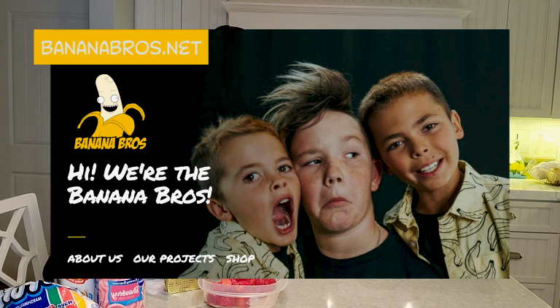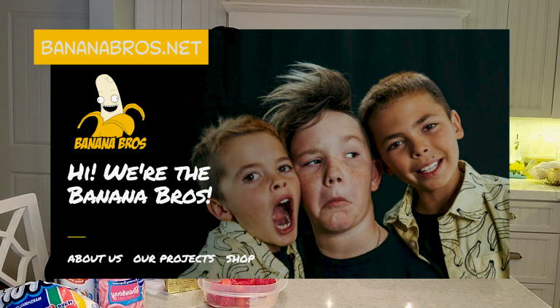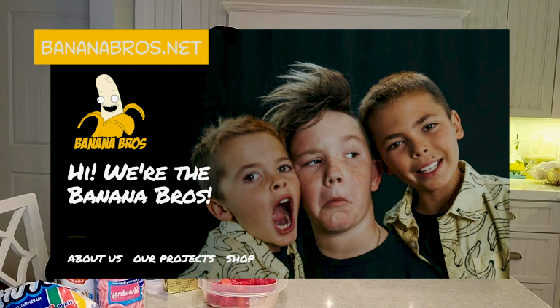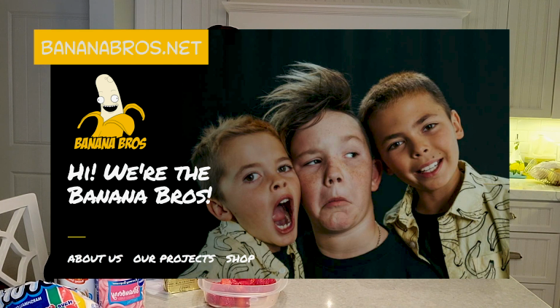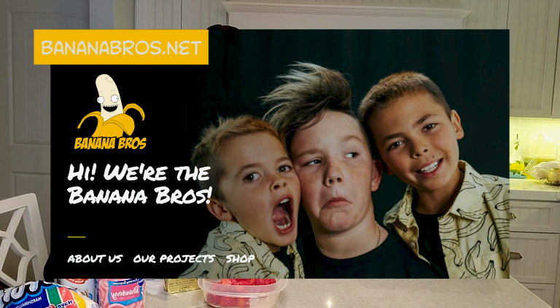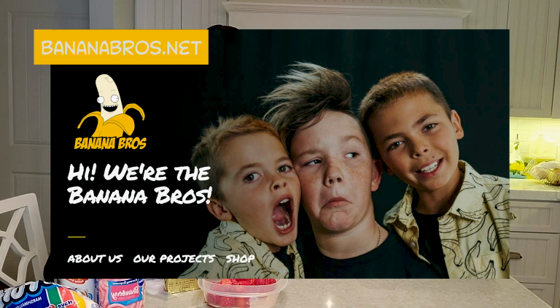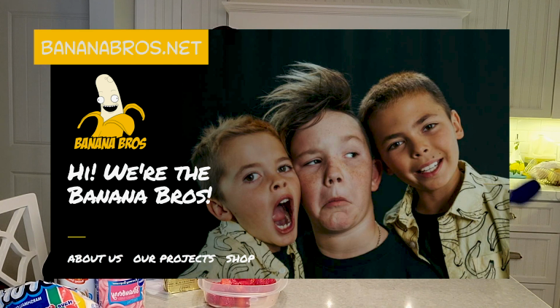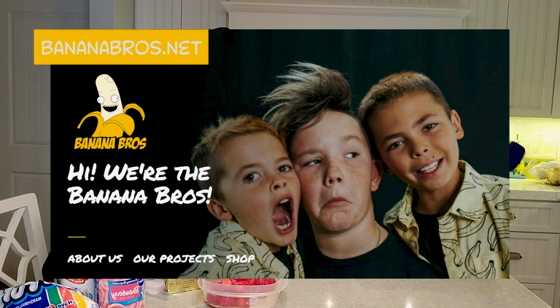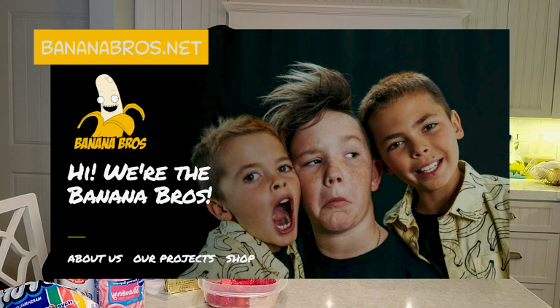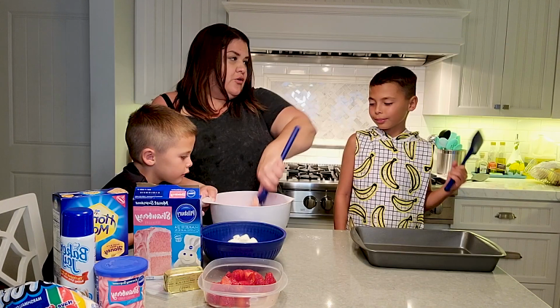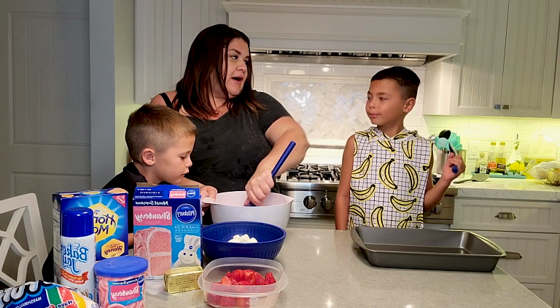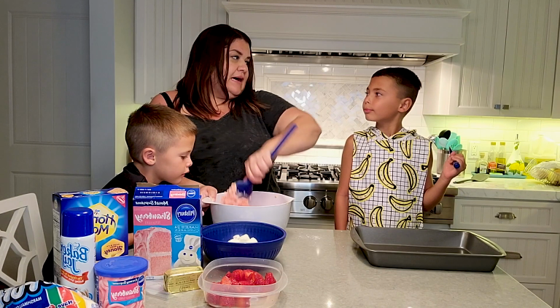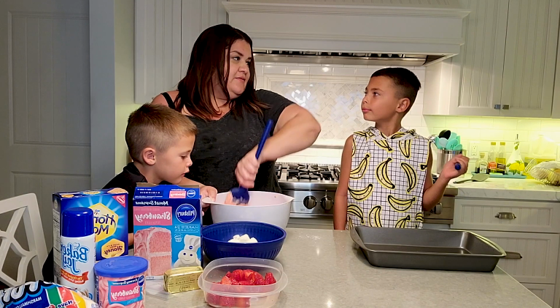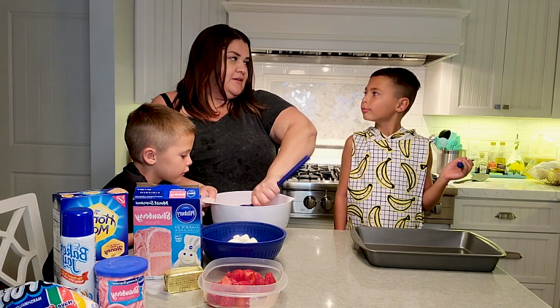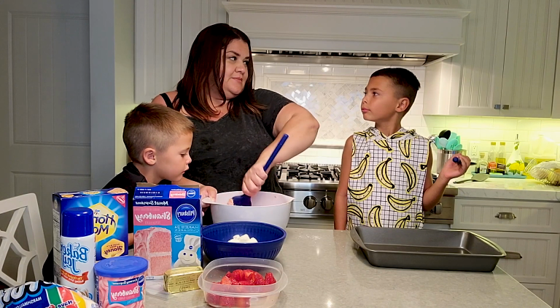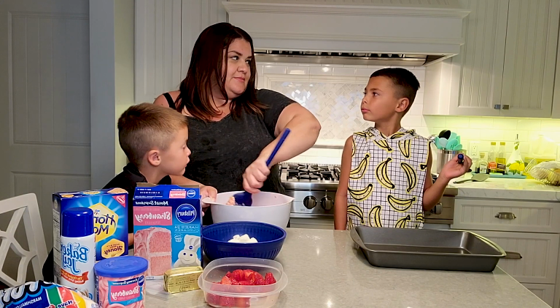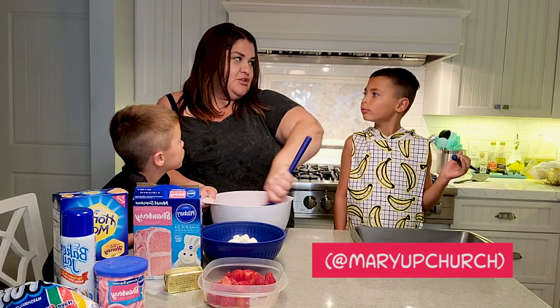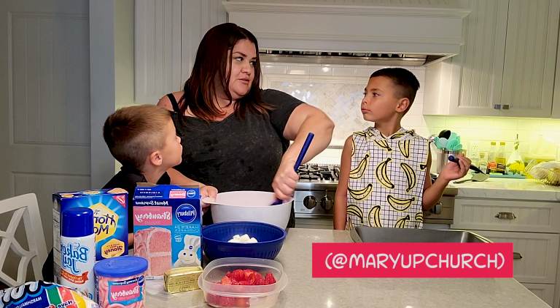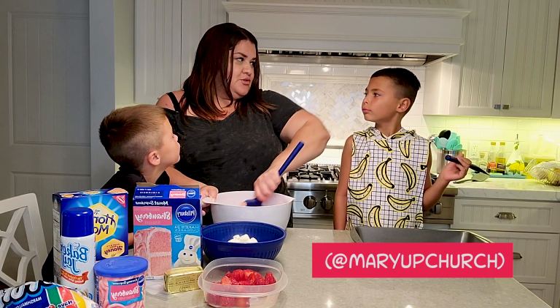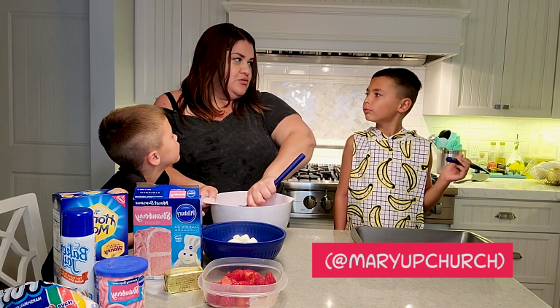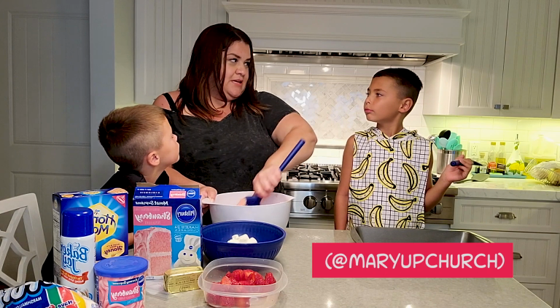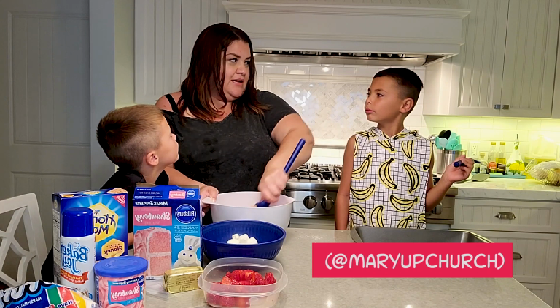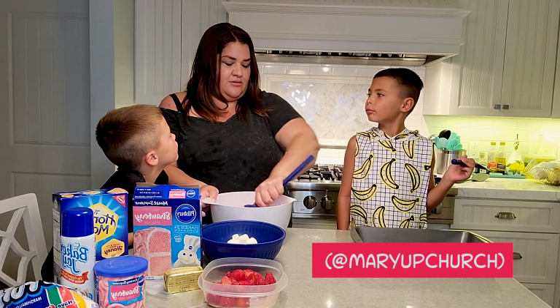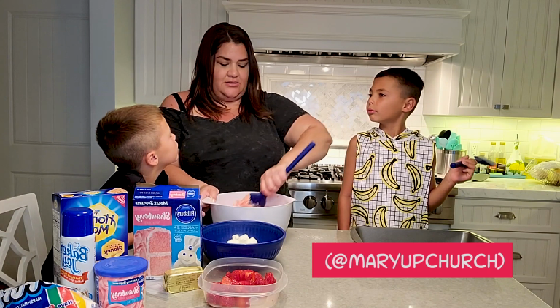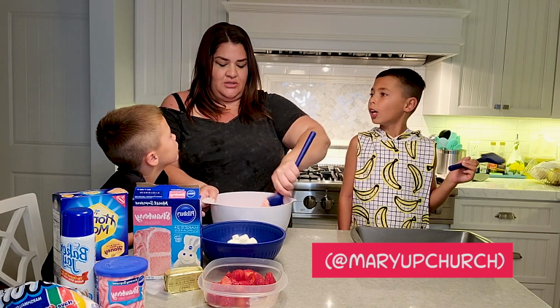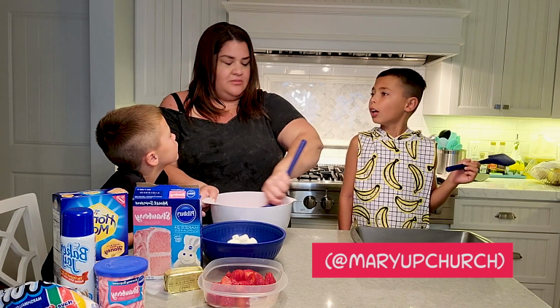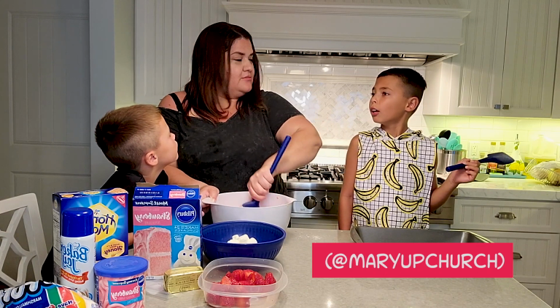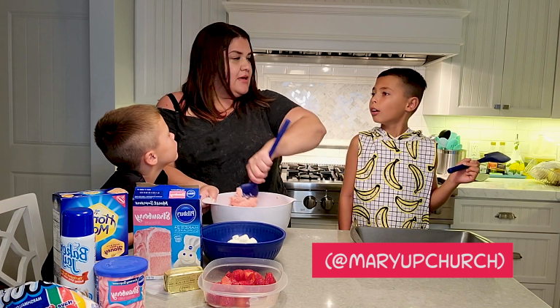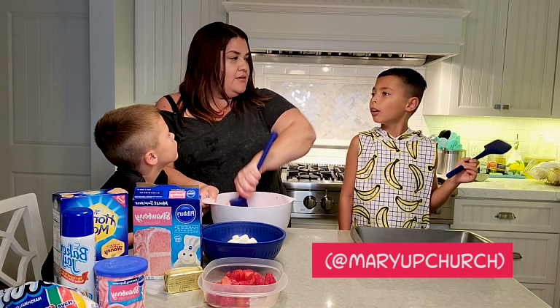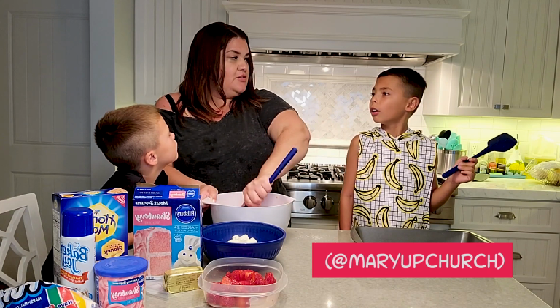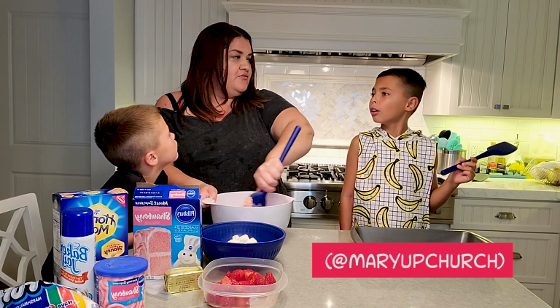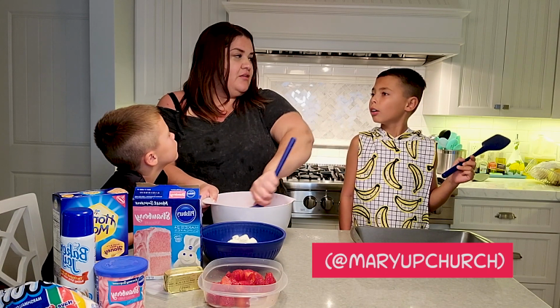Check out our videos. Do you know I have social media handles too that you can follow?